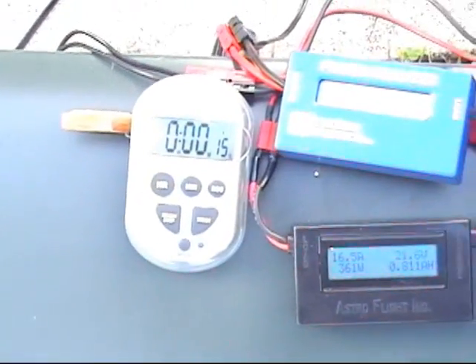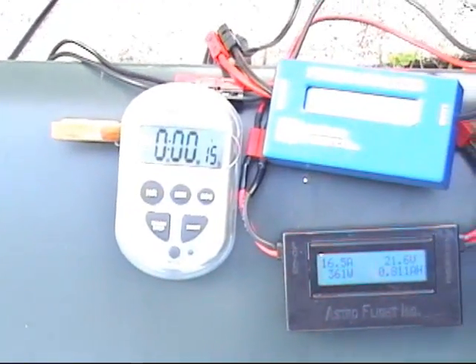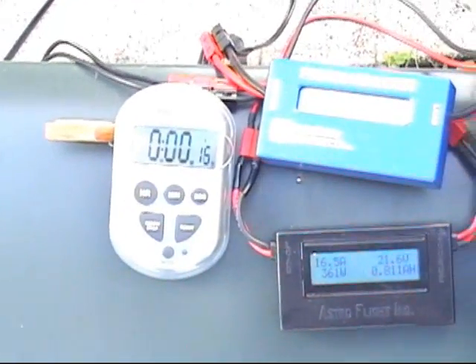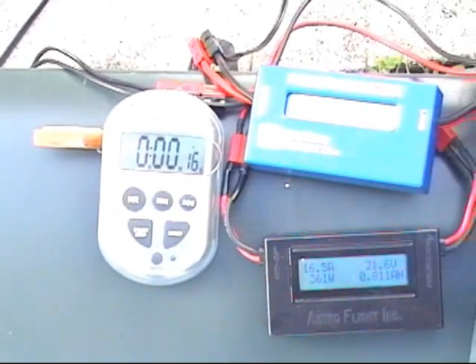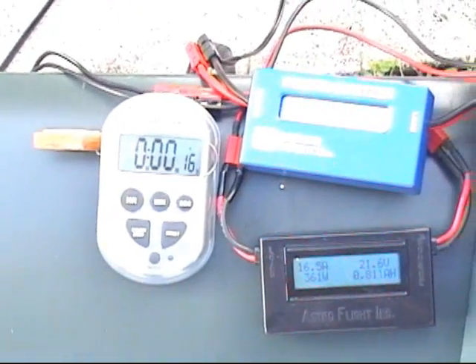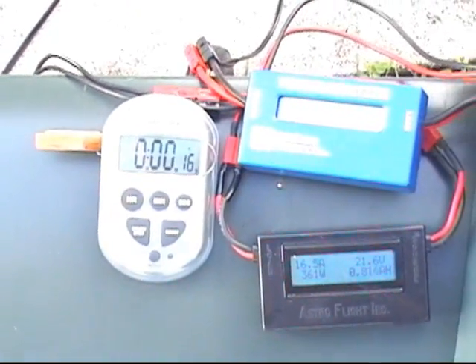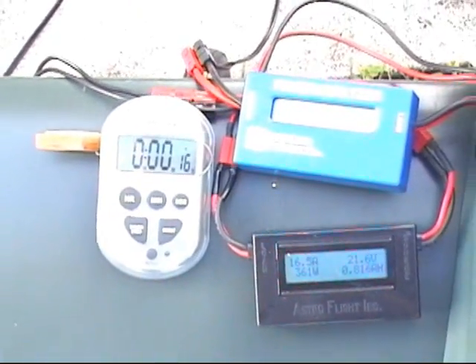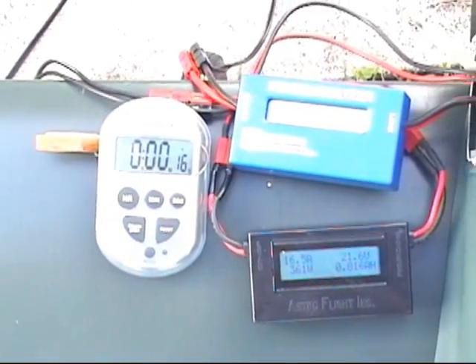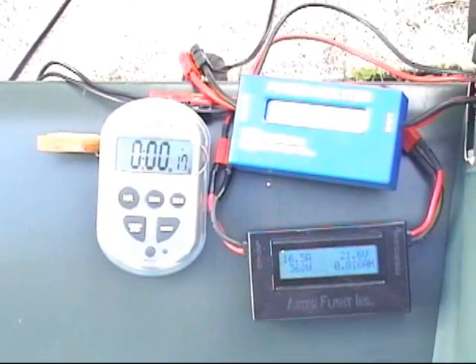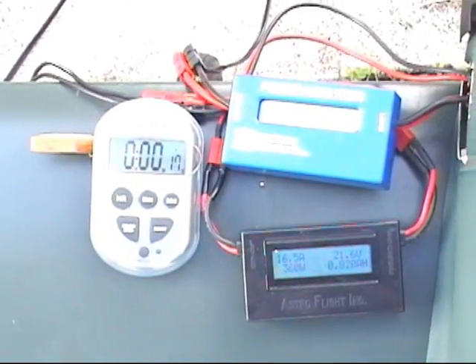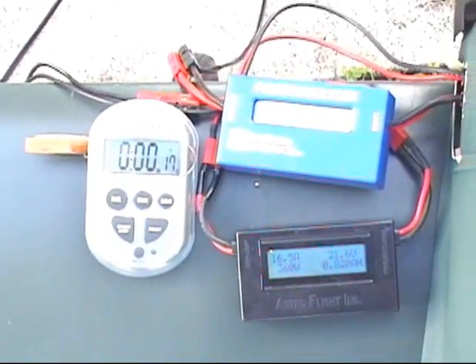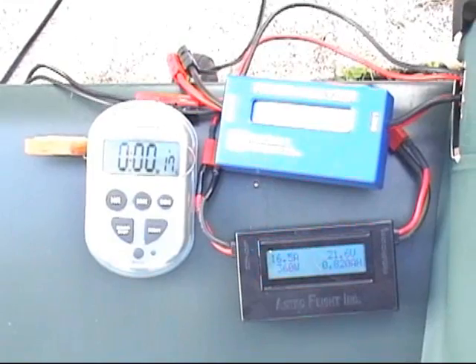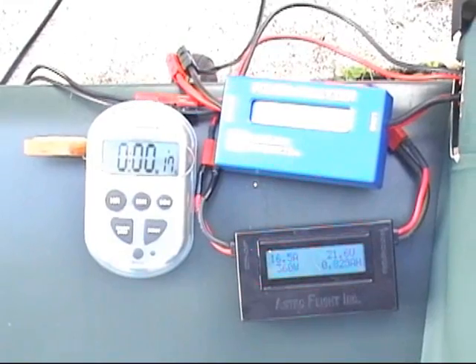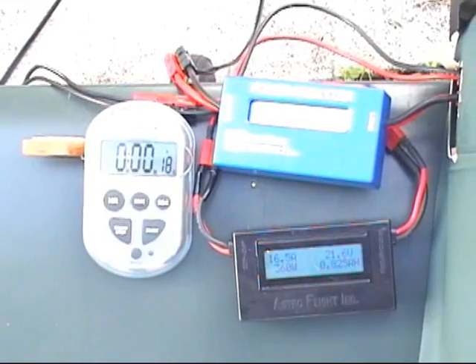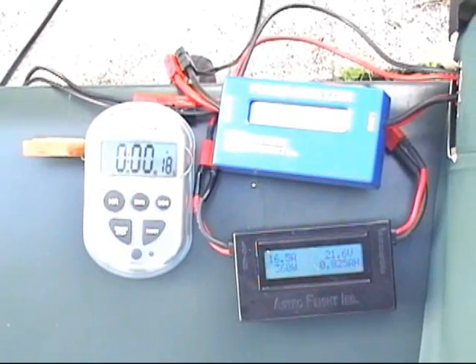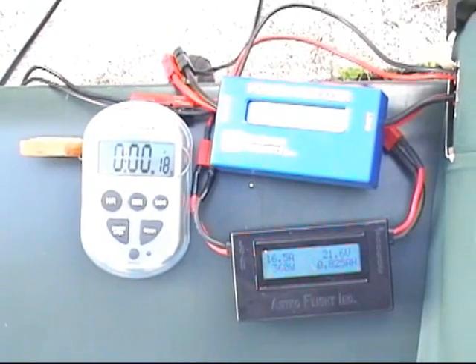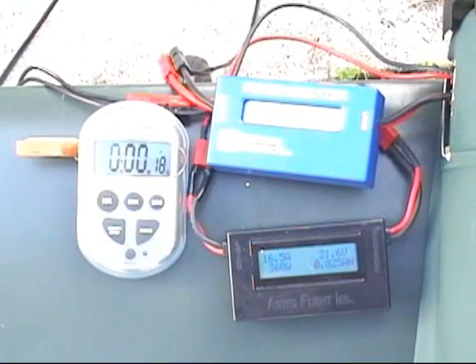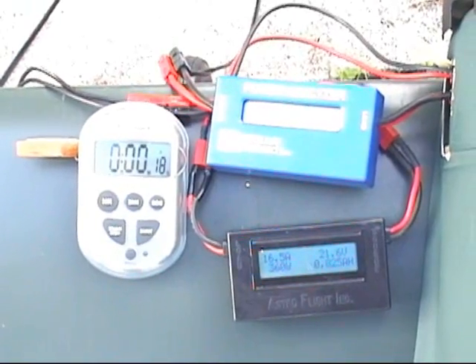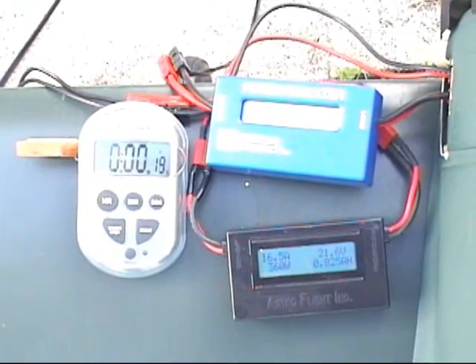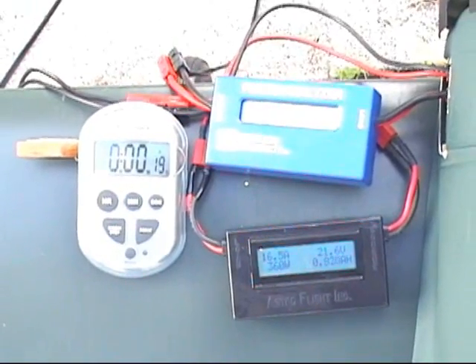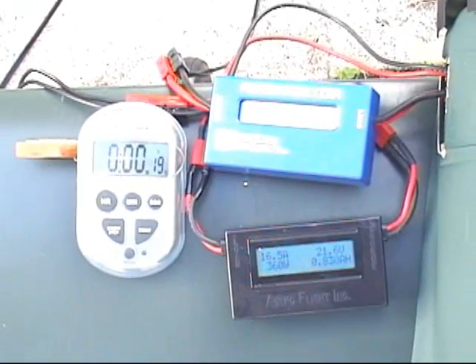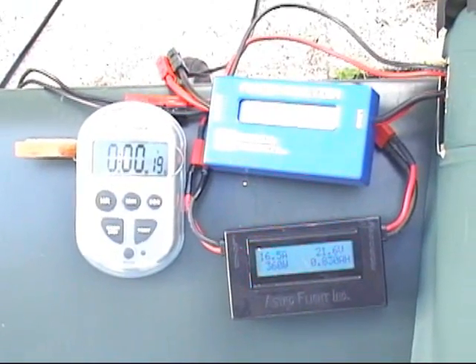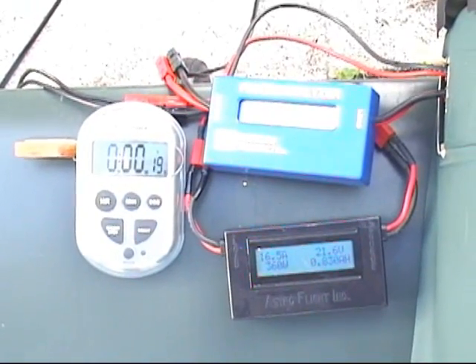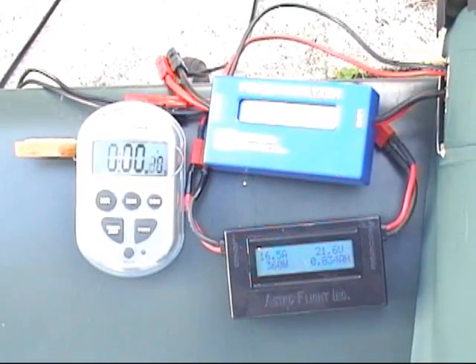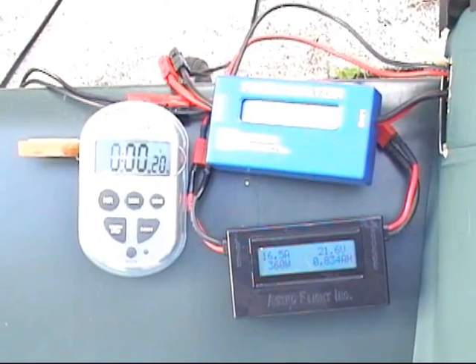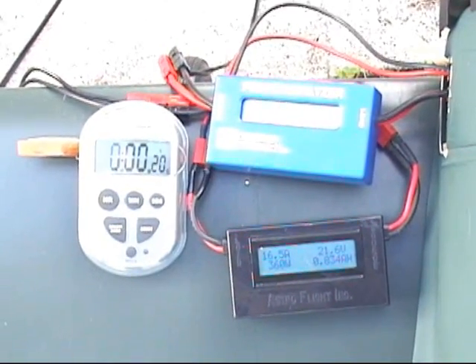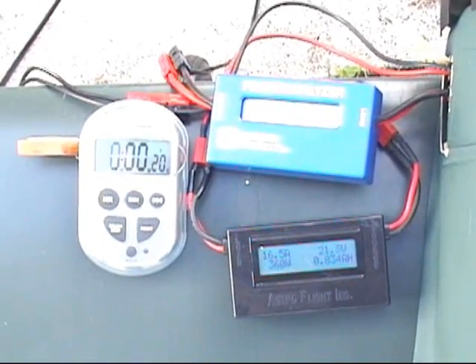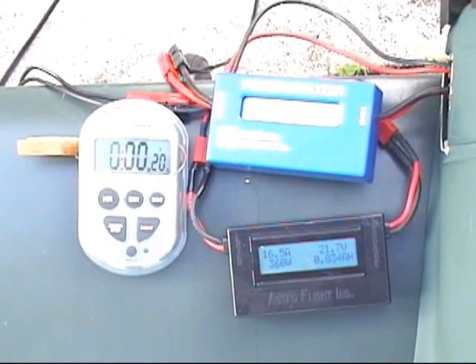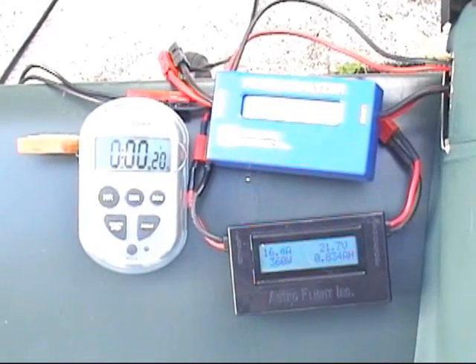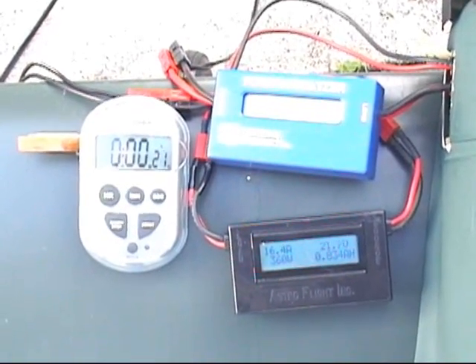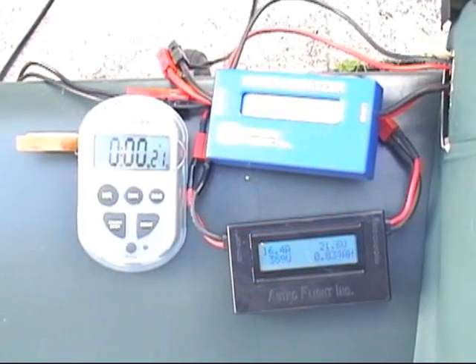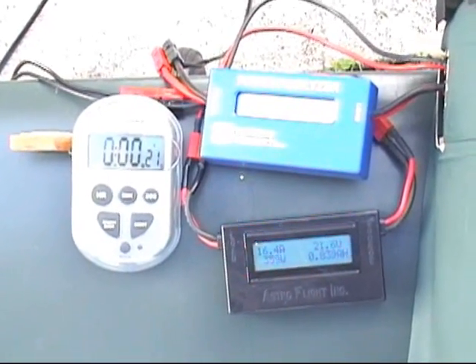Well, we have to add — what, four minutes? Four minutes to the timer? I don't know, probably fair.